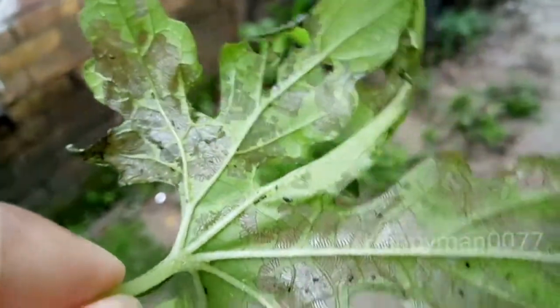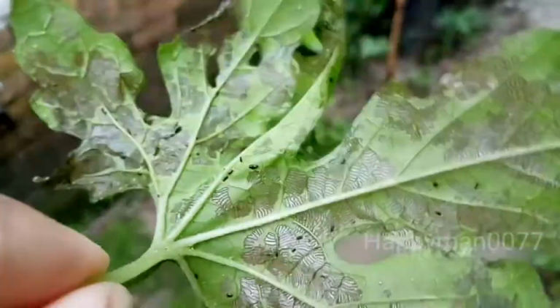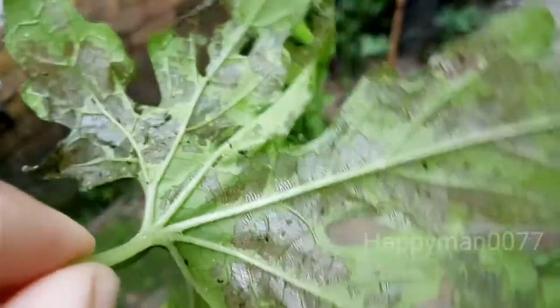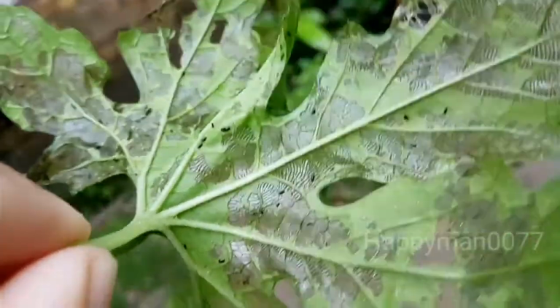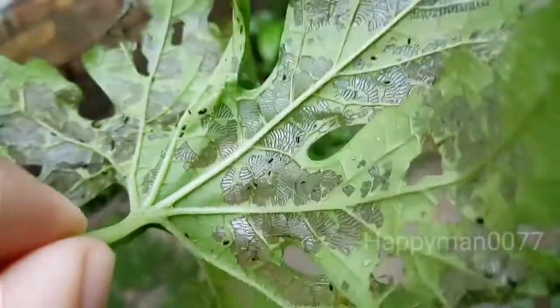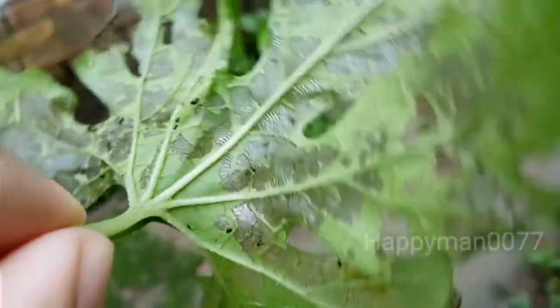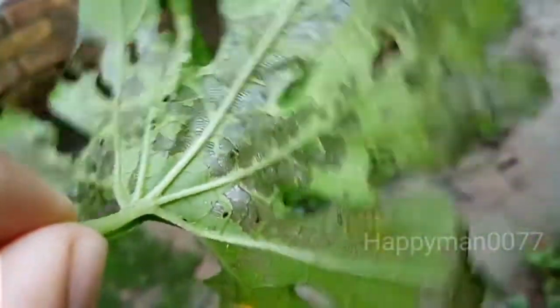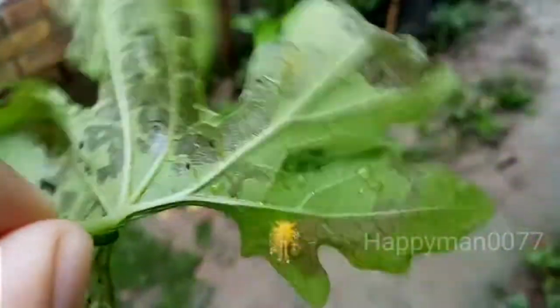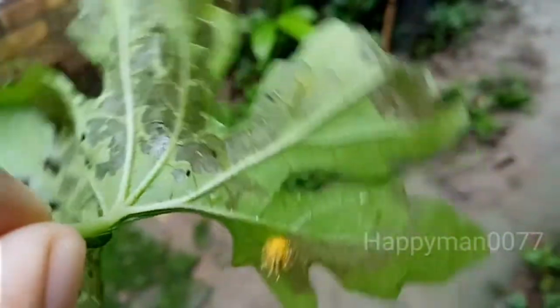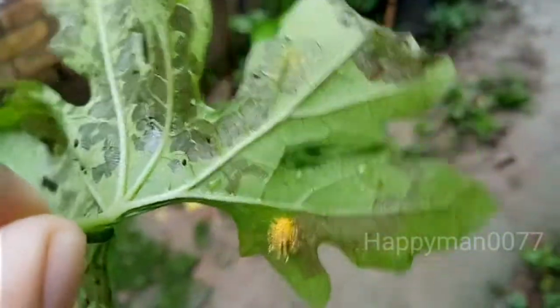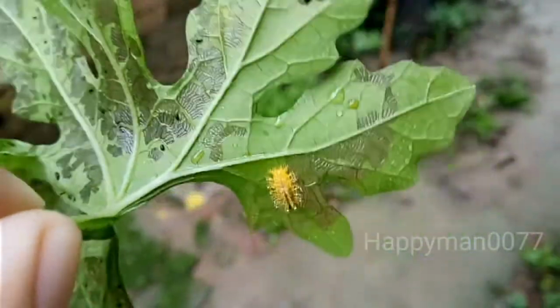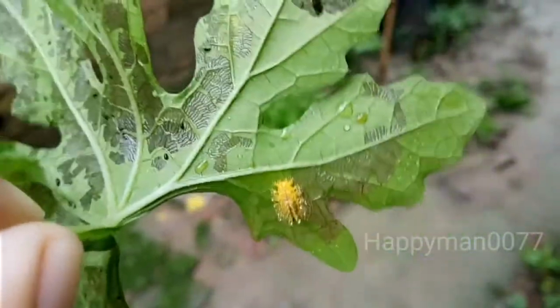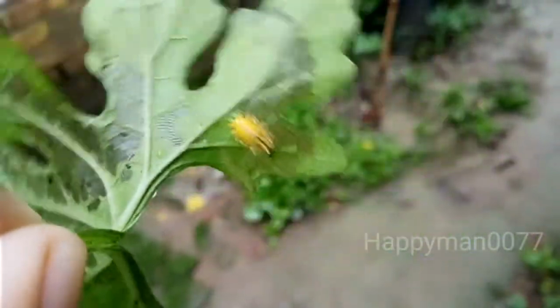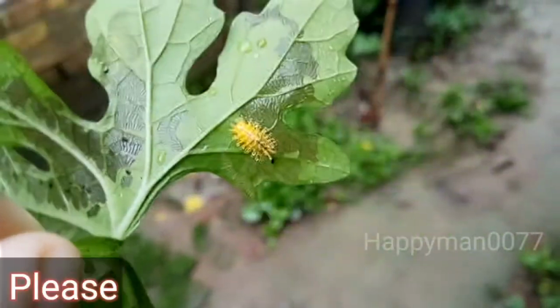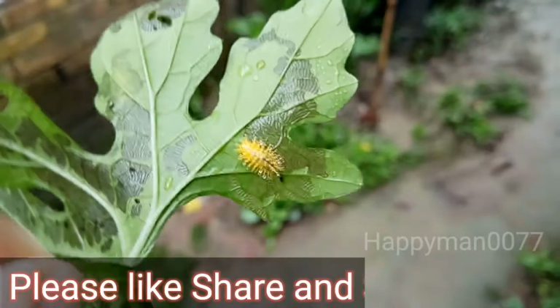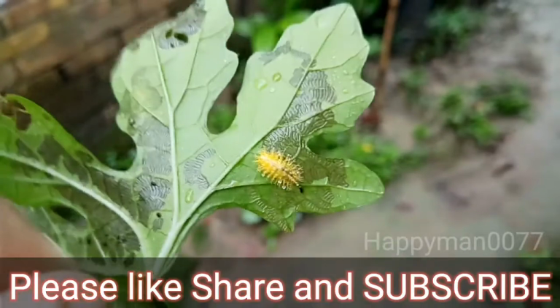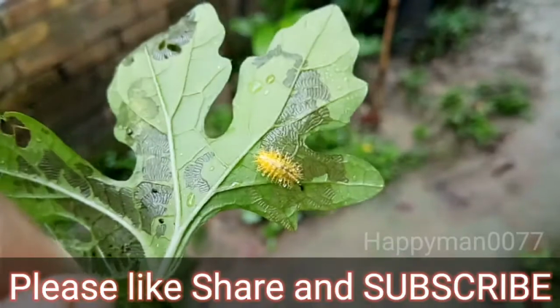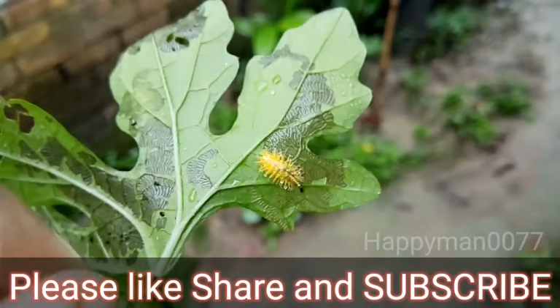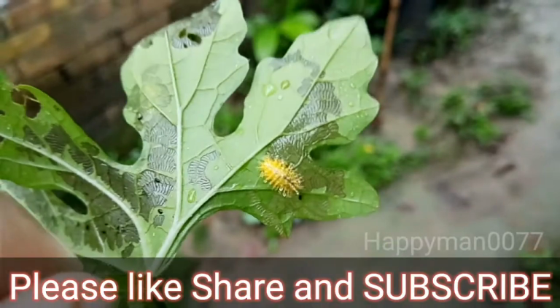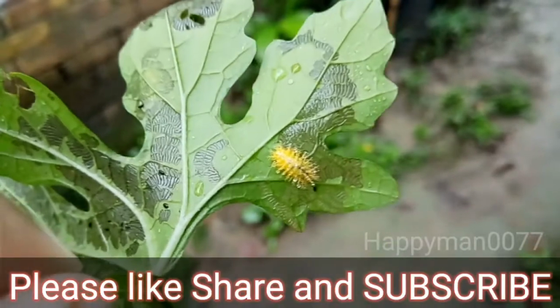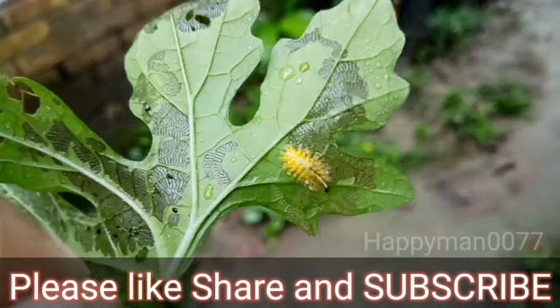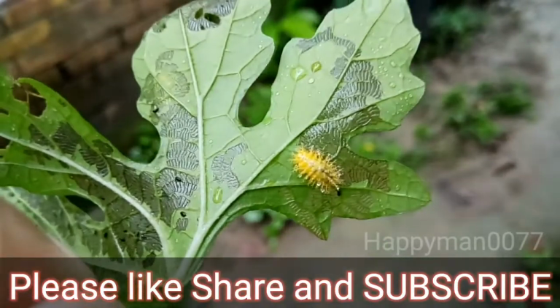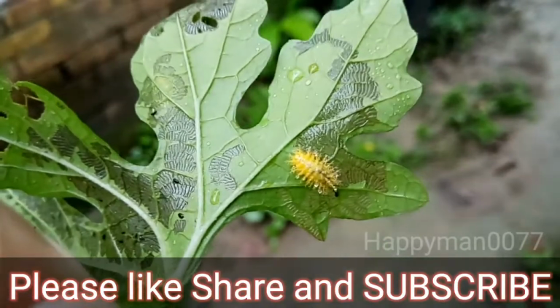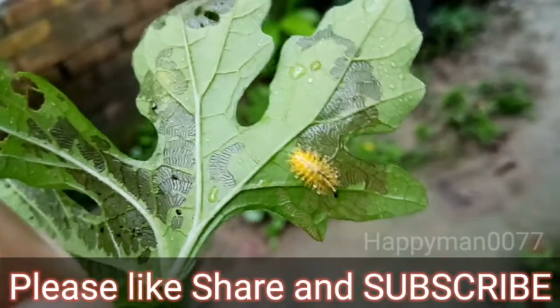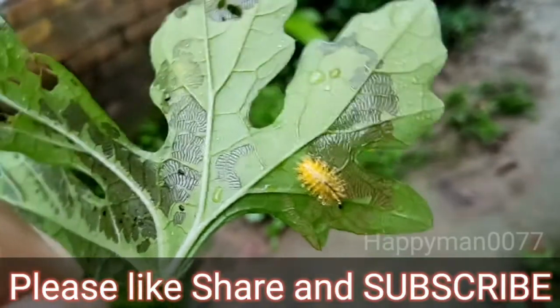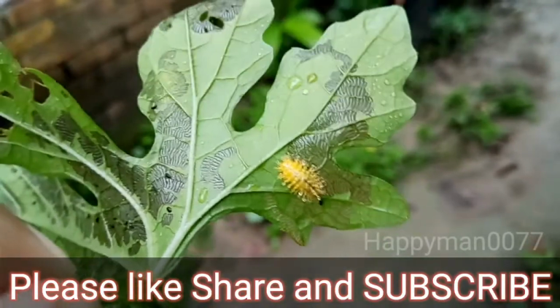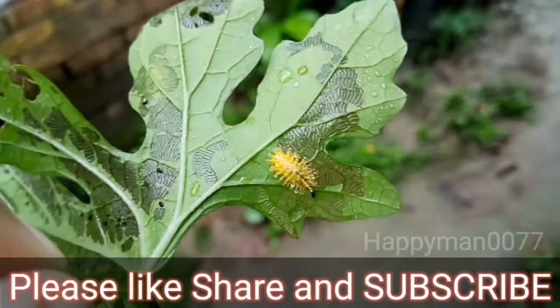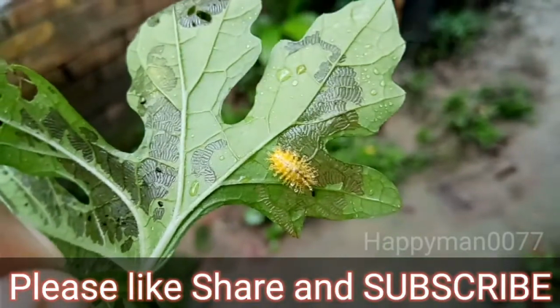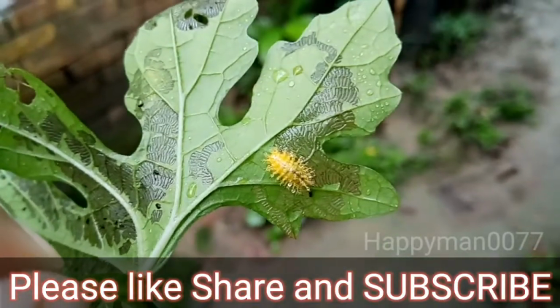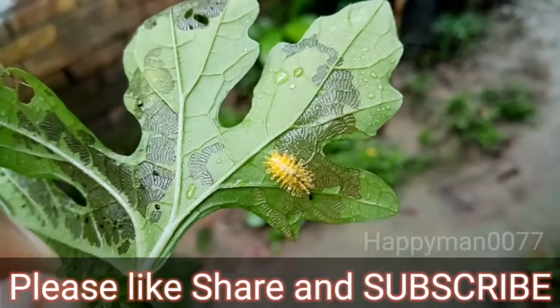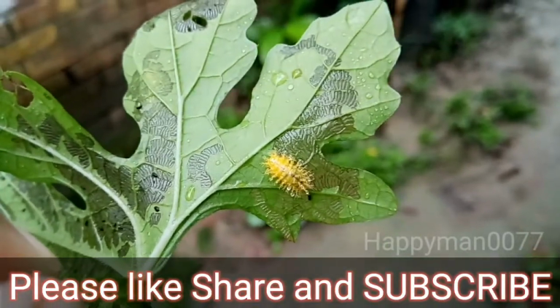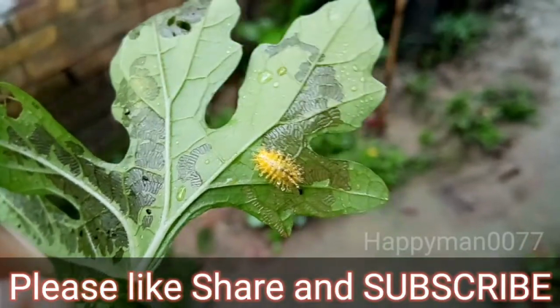In this video you will learn how to effectively control the damage caused by Mexican bean beetle.